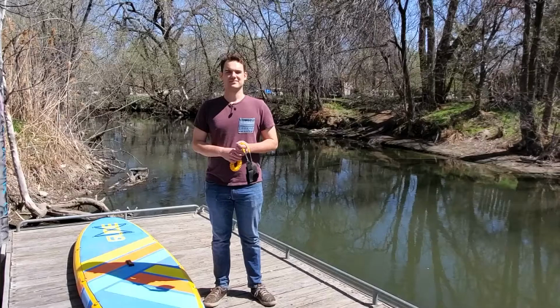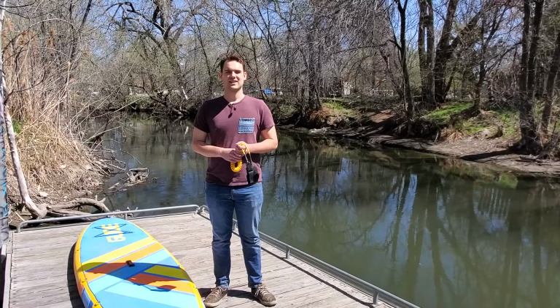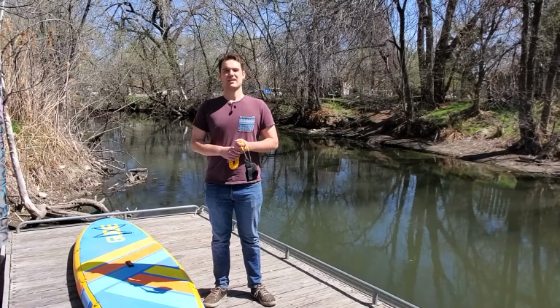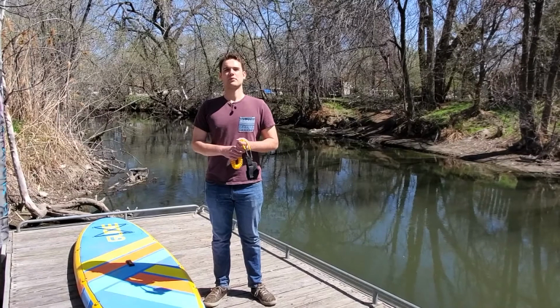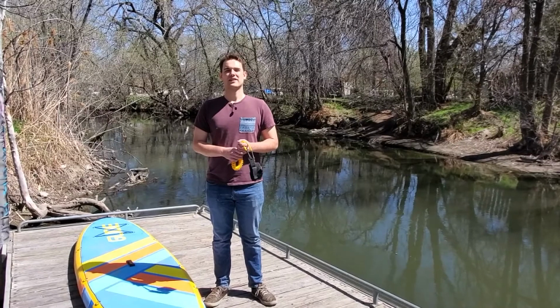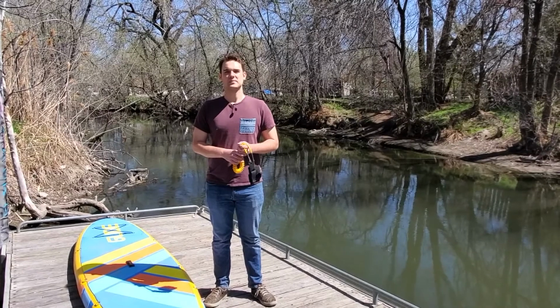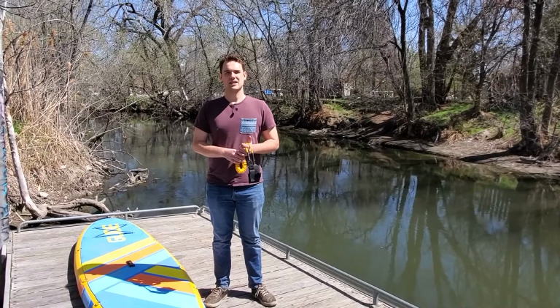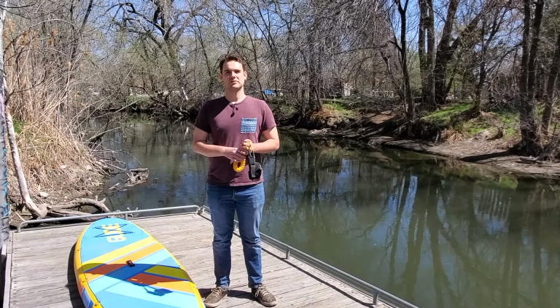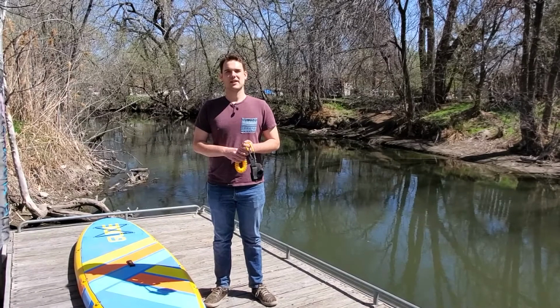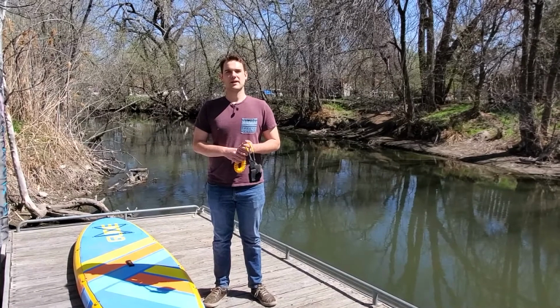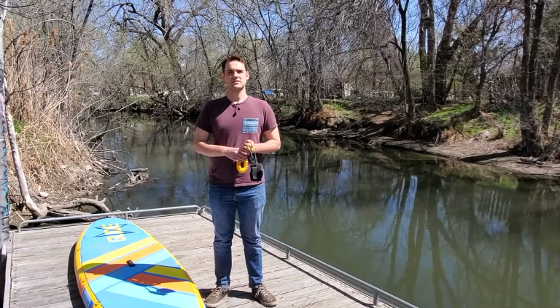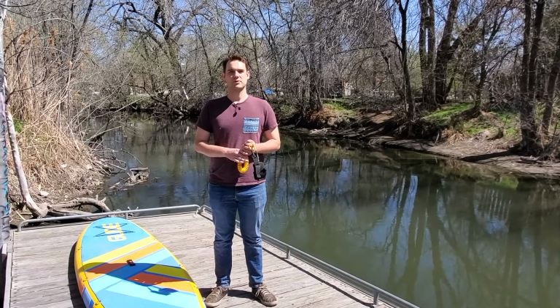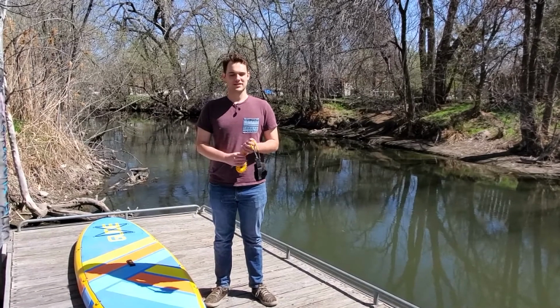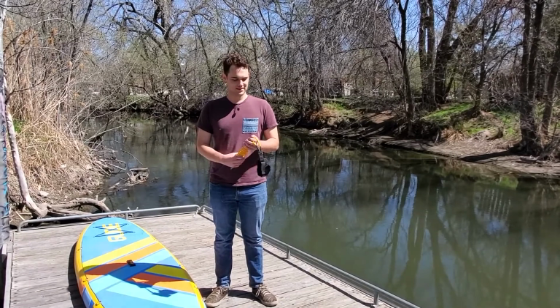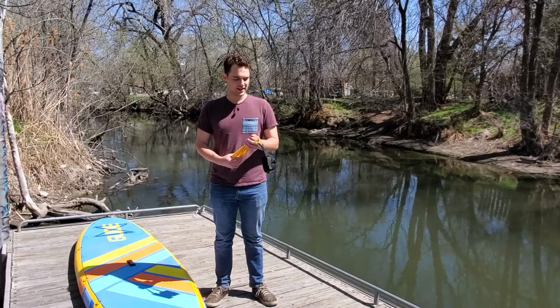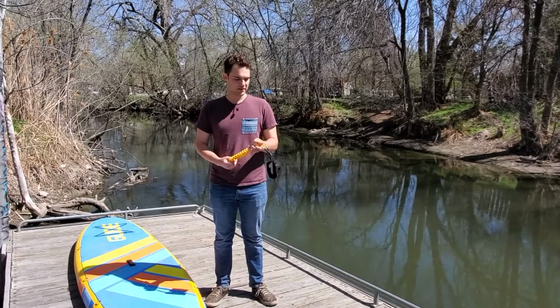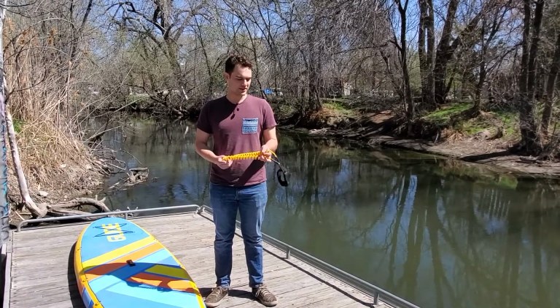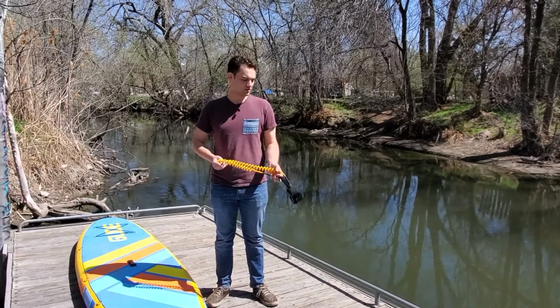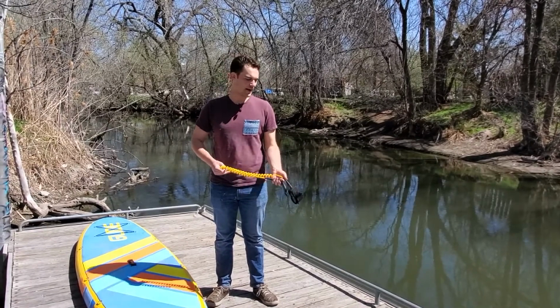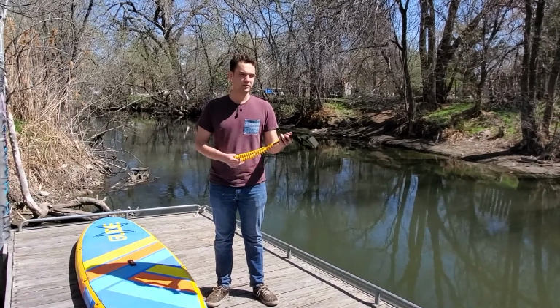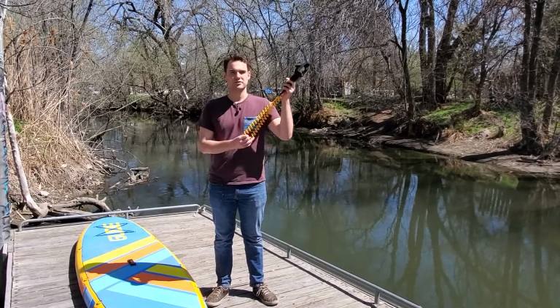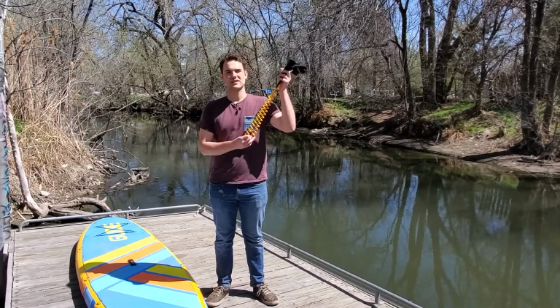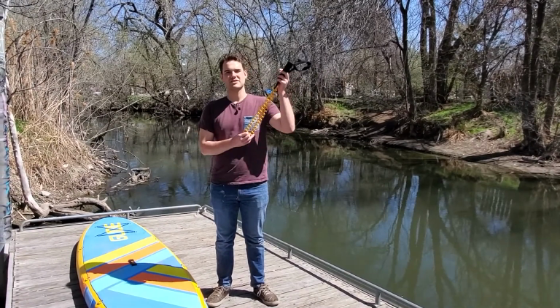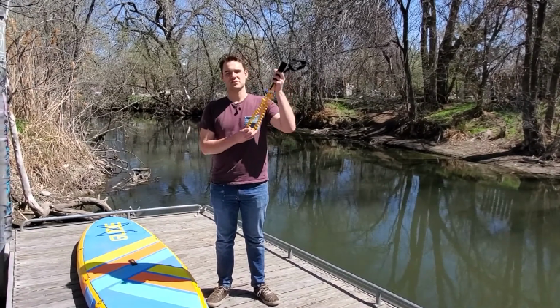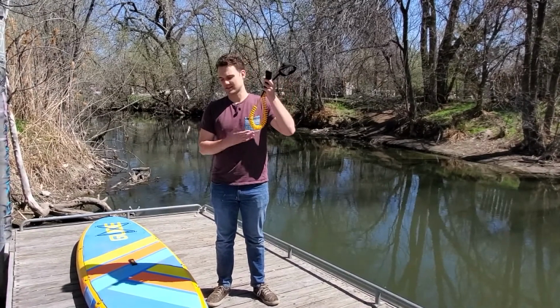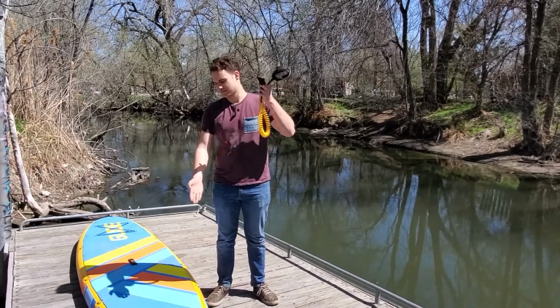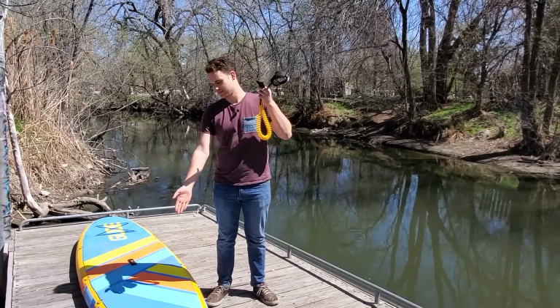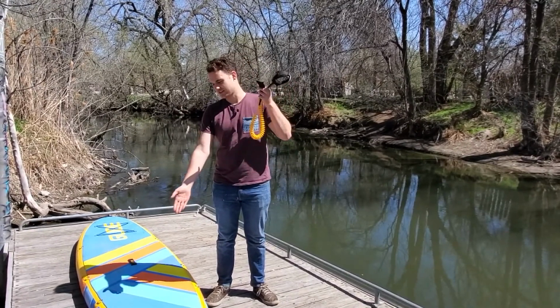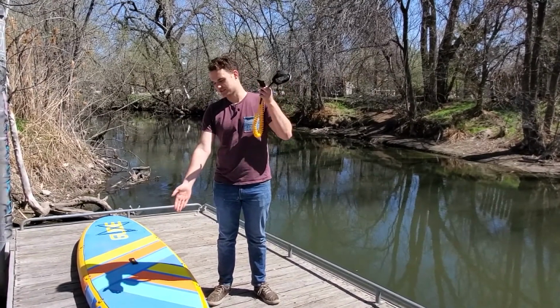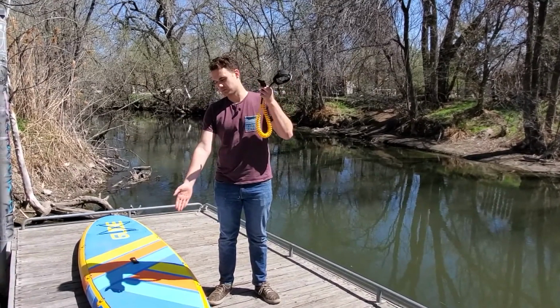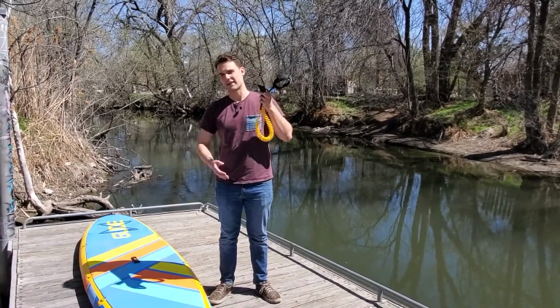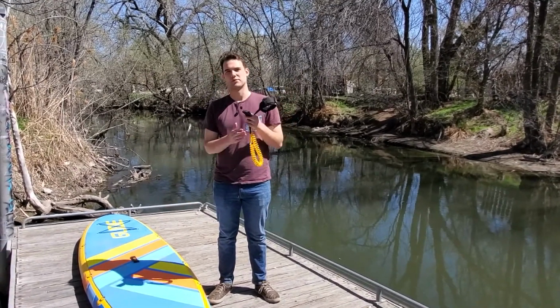Hey everyone, I'm Sam from Glide Paddle Sports and today I'm going to teach you how to attach your leash to a paddle board.